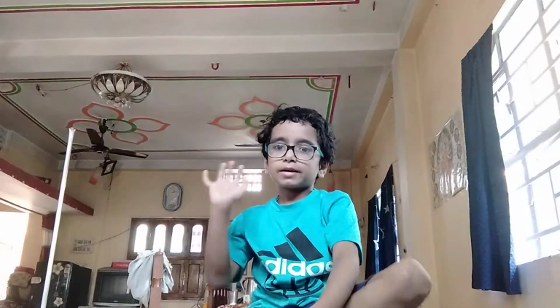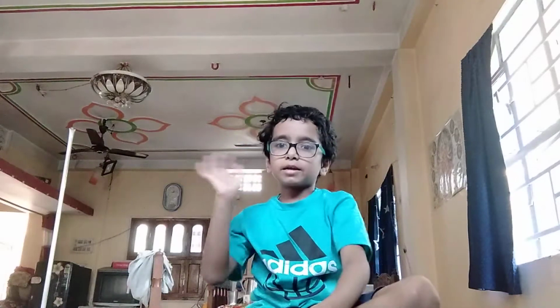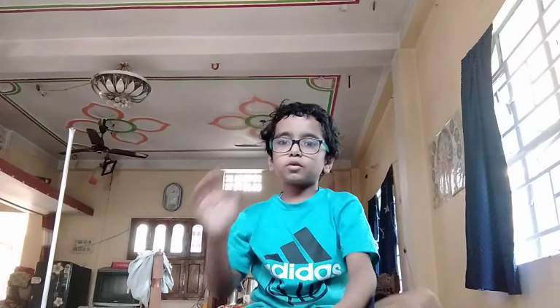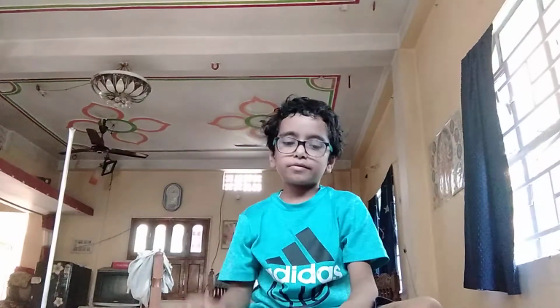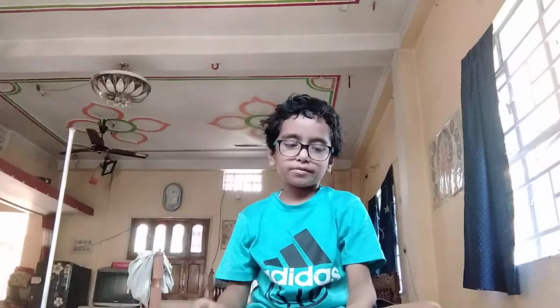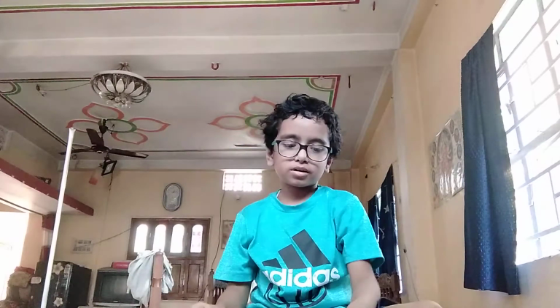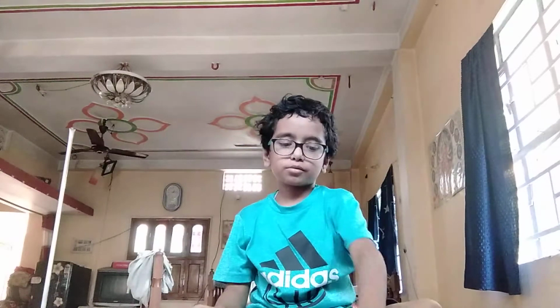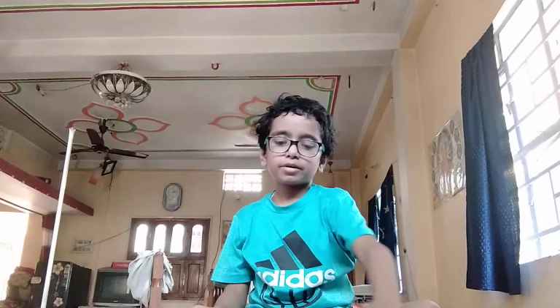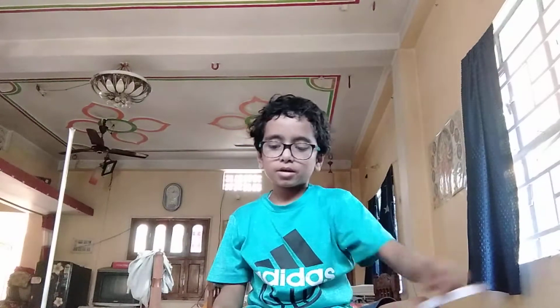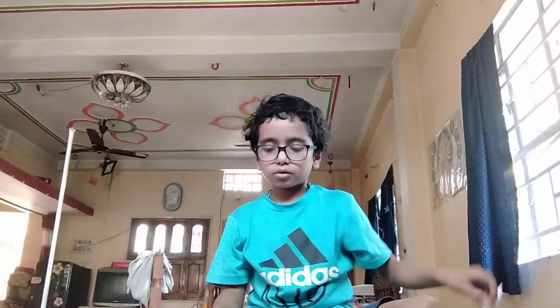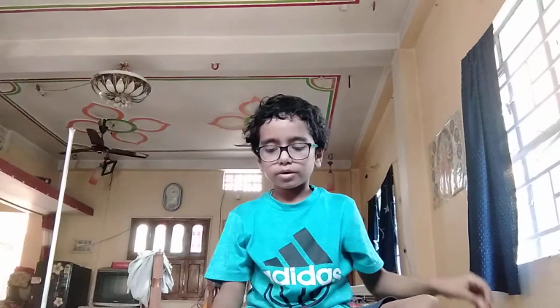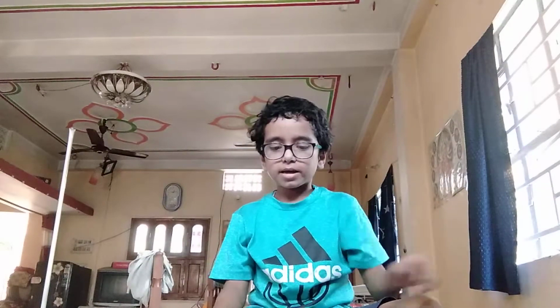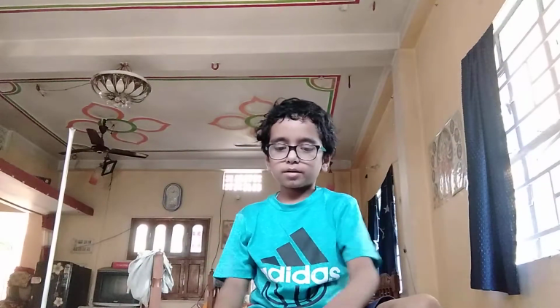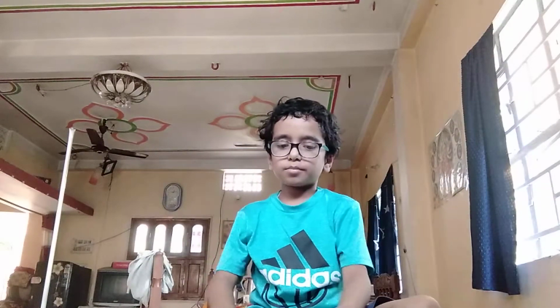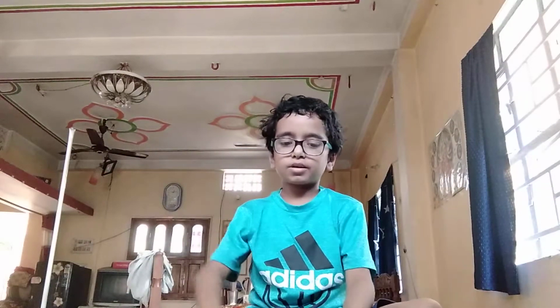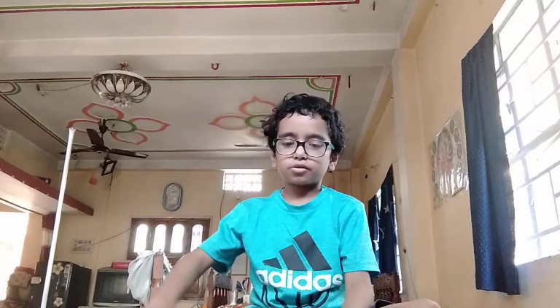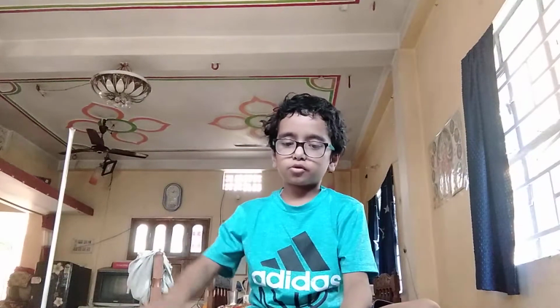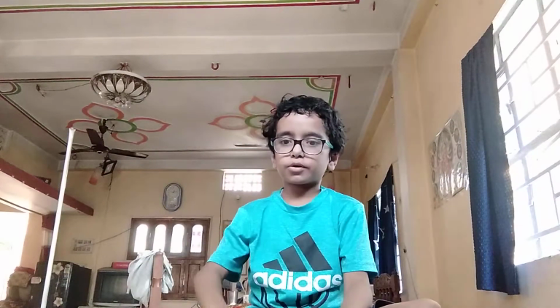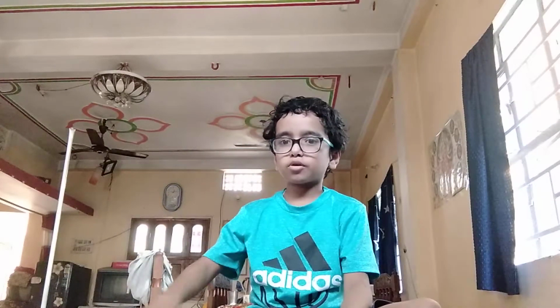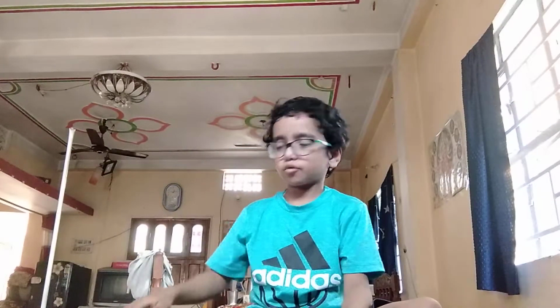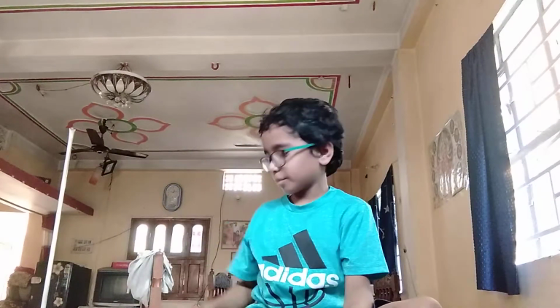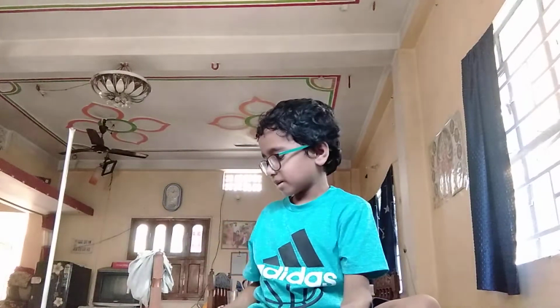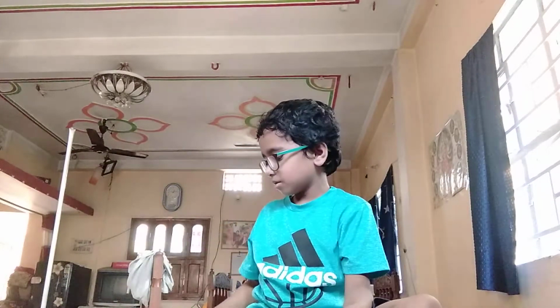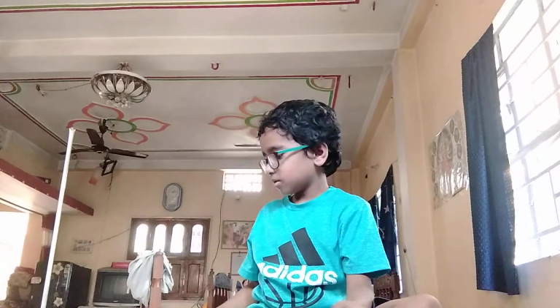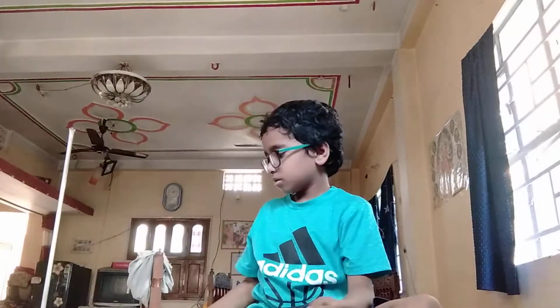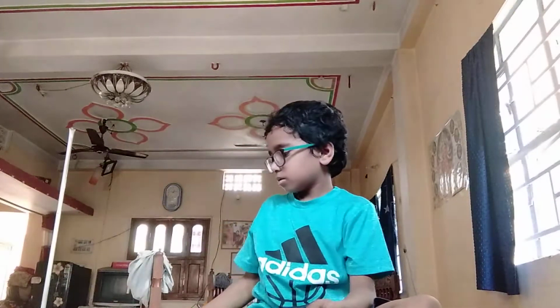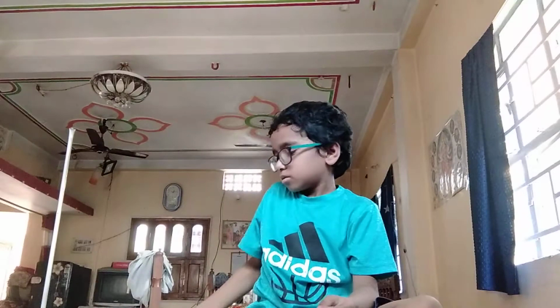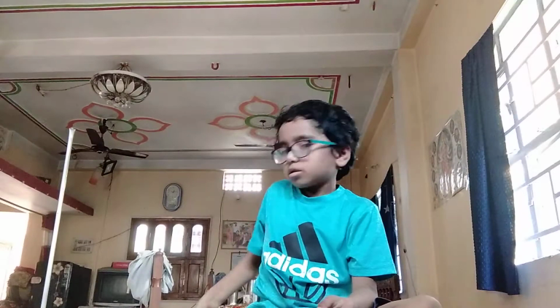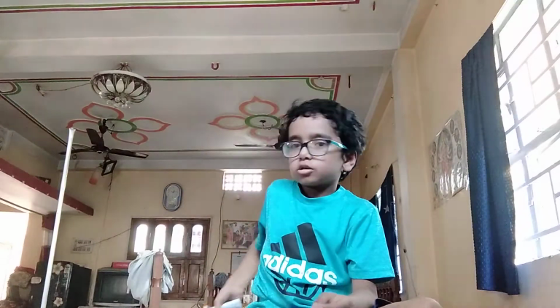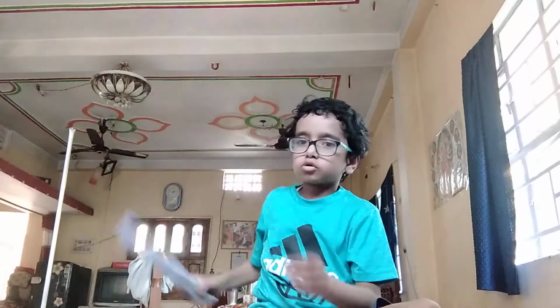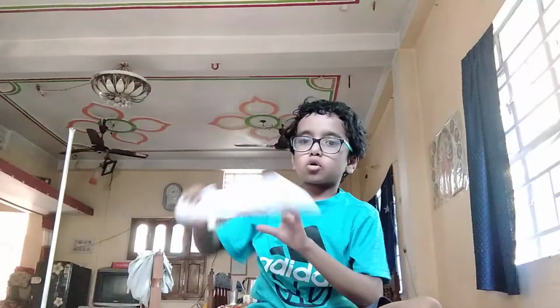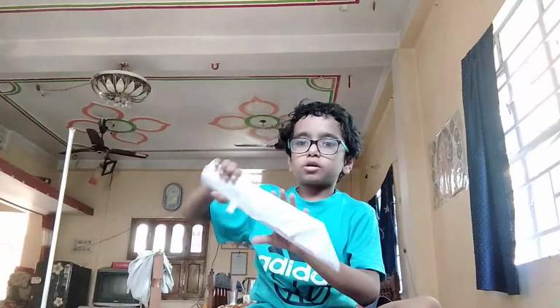Hello everyone, today I will be showing you how to make a sword.